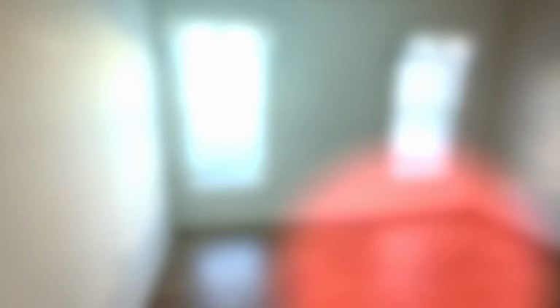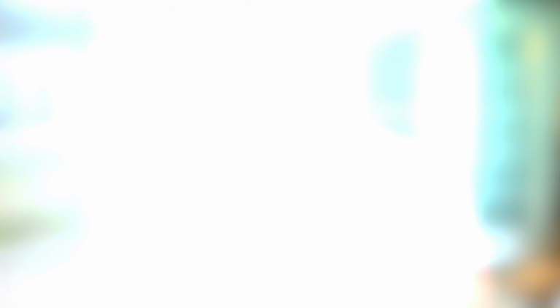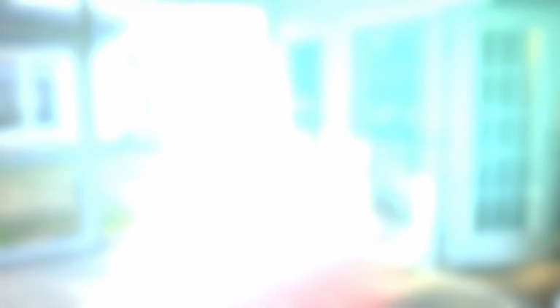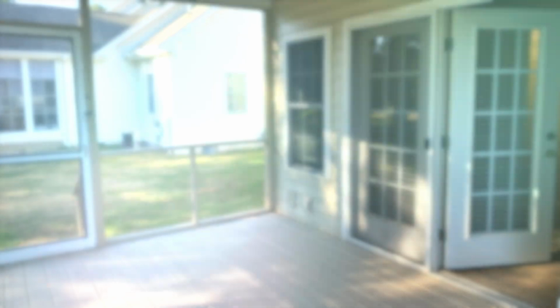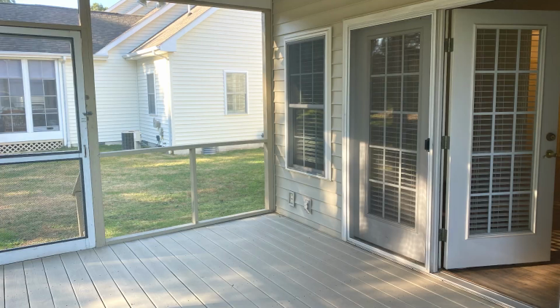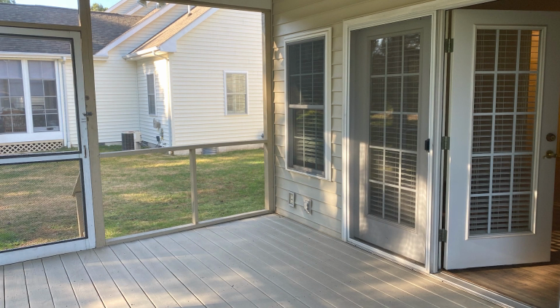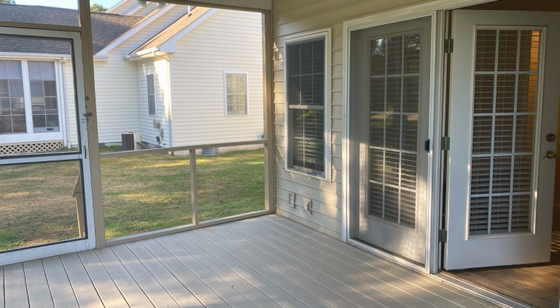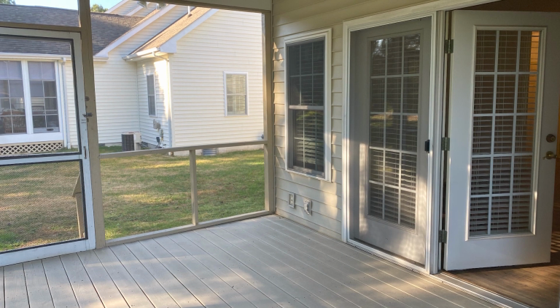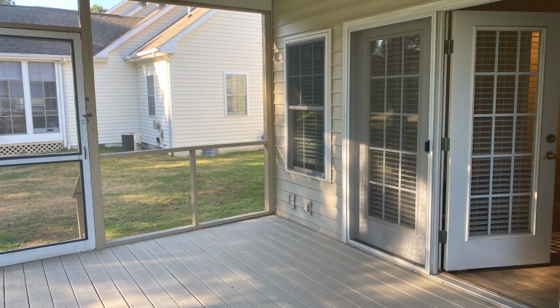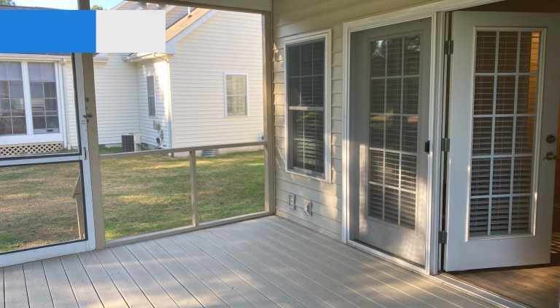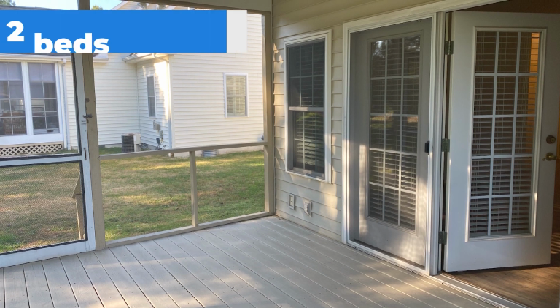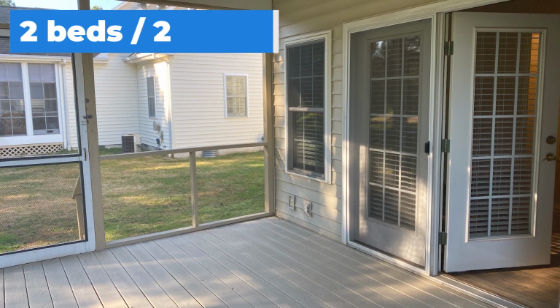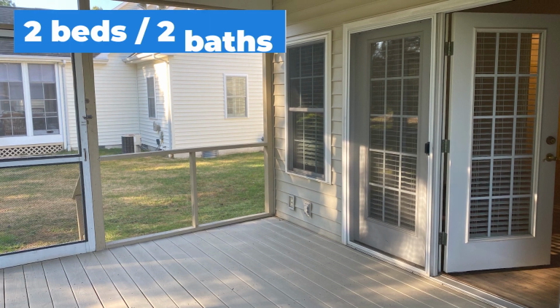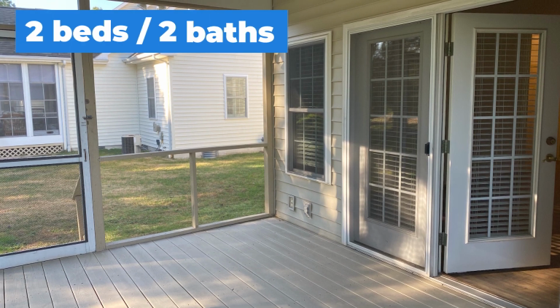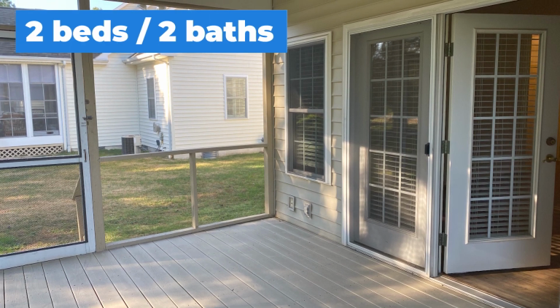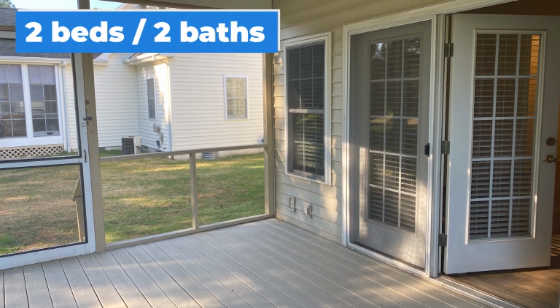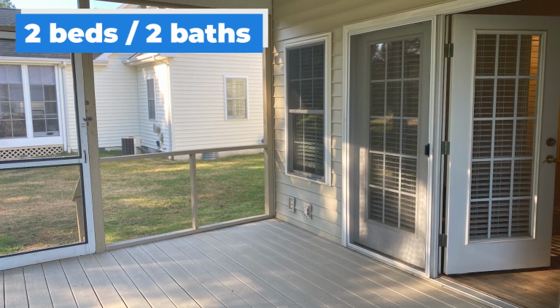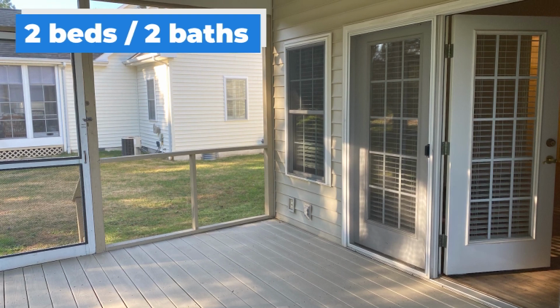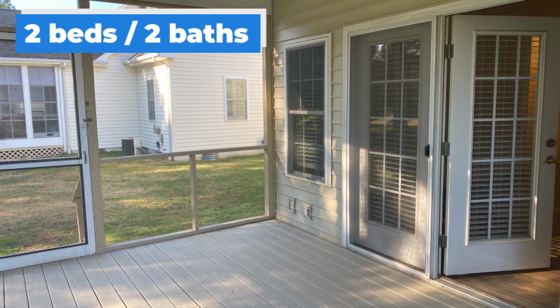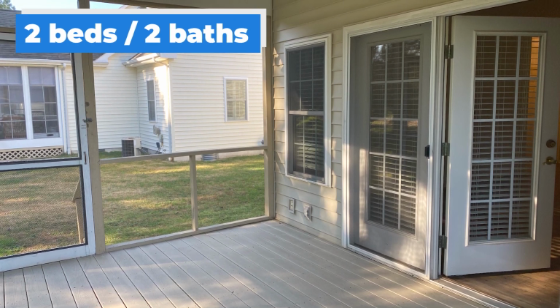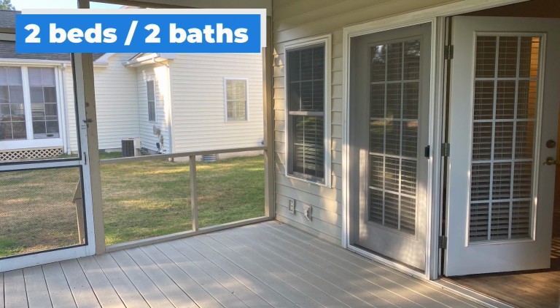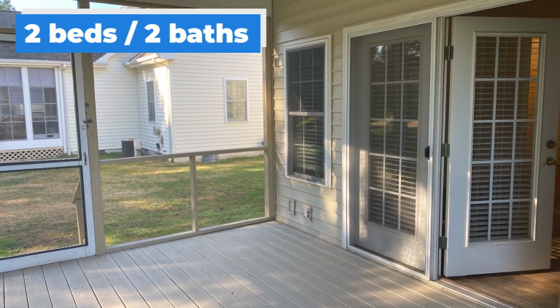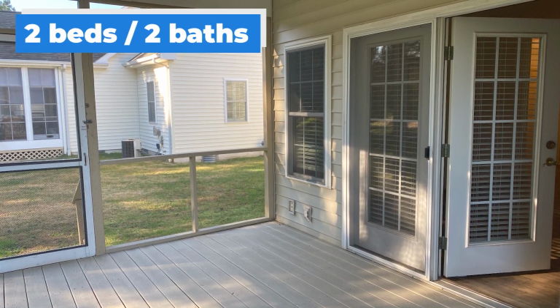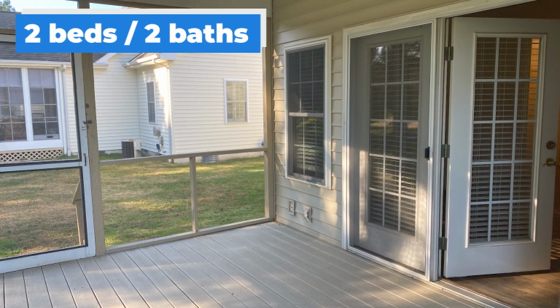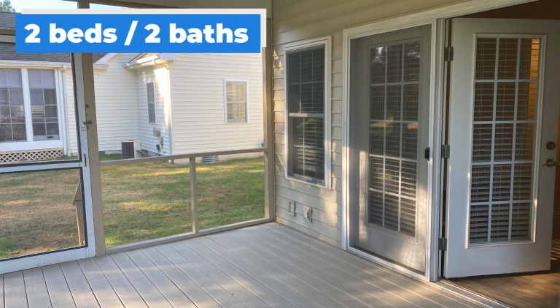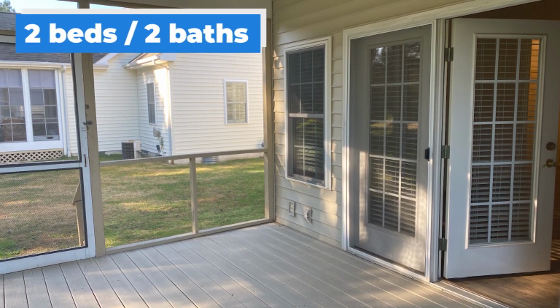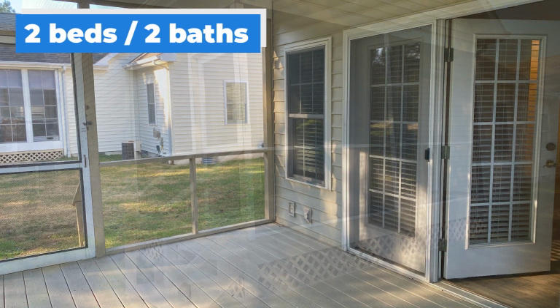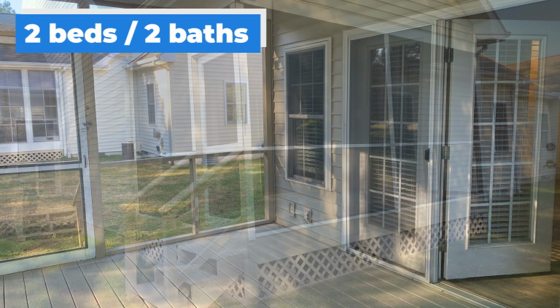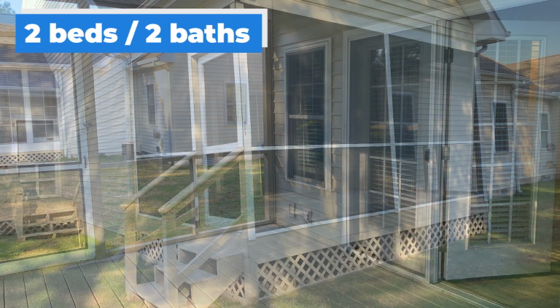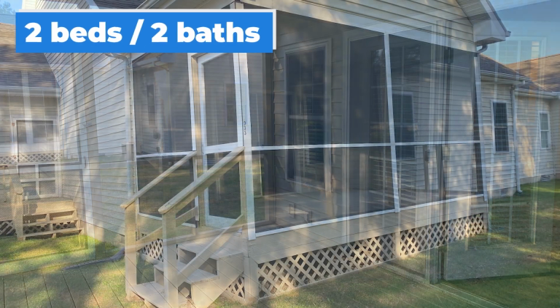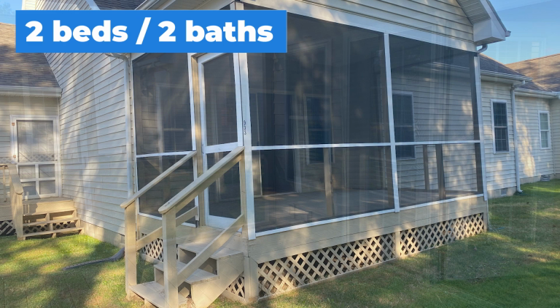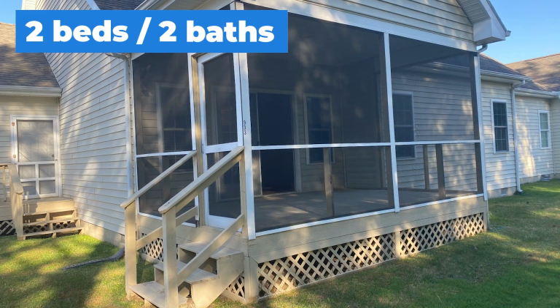The home offers one-level living. It is two bedrooms and two baths and 1,600 square feet.